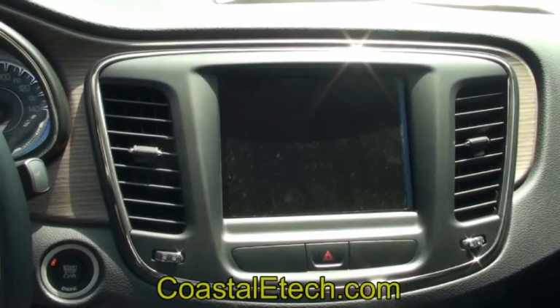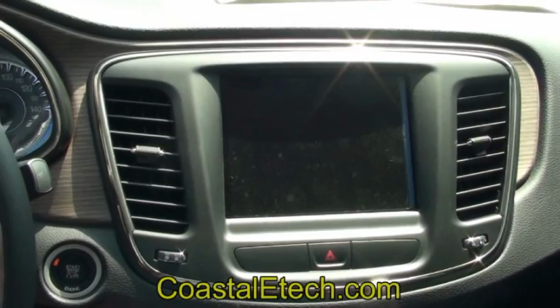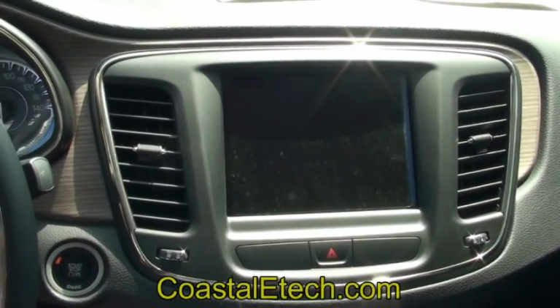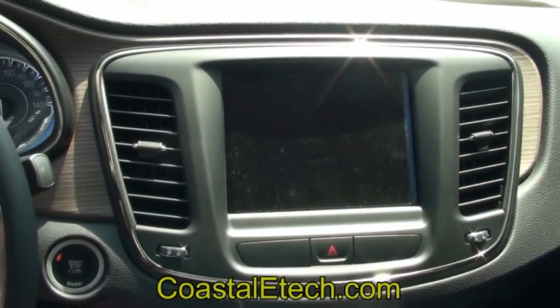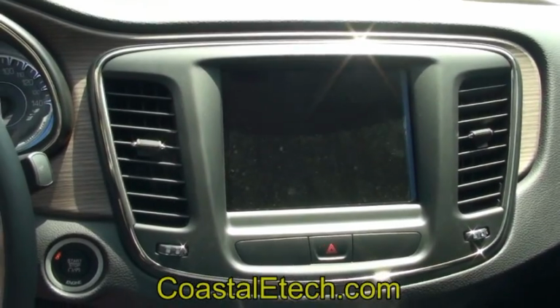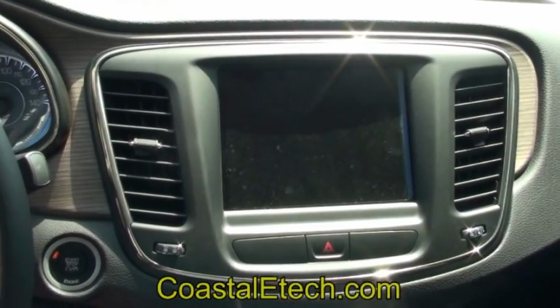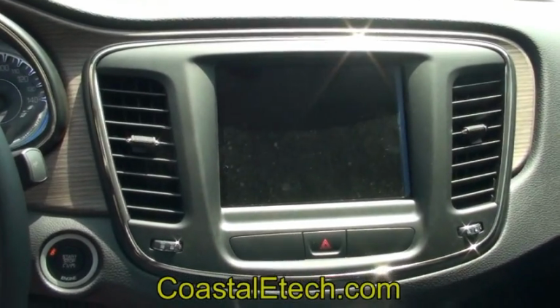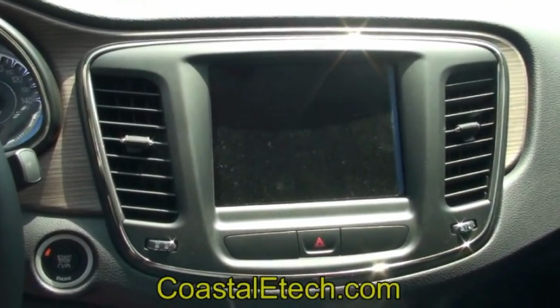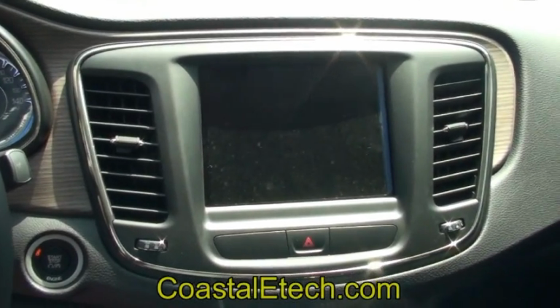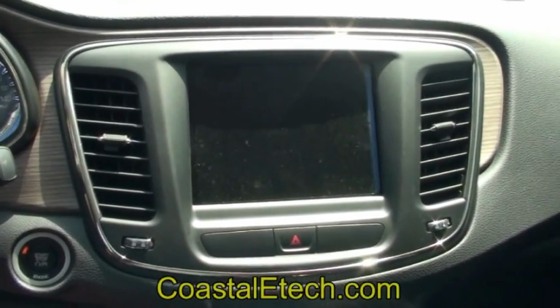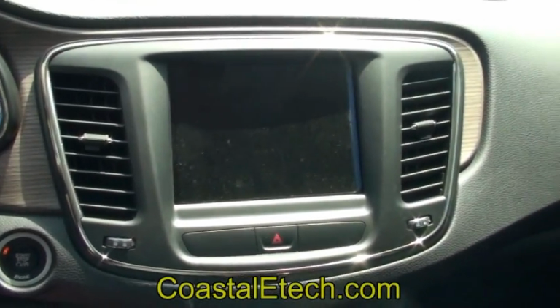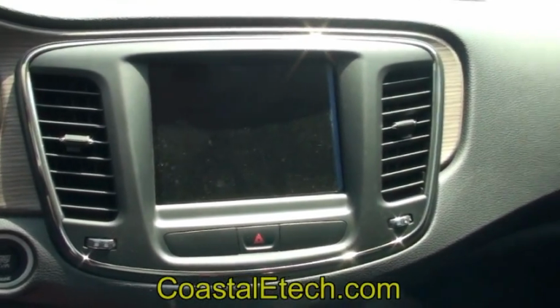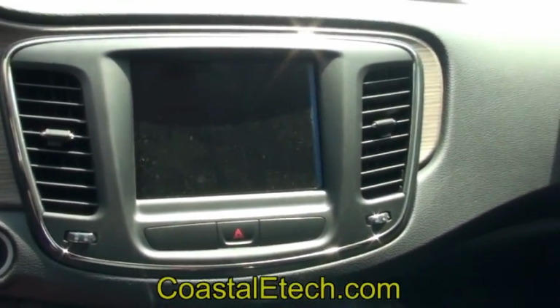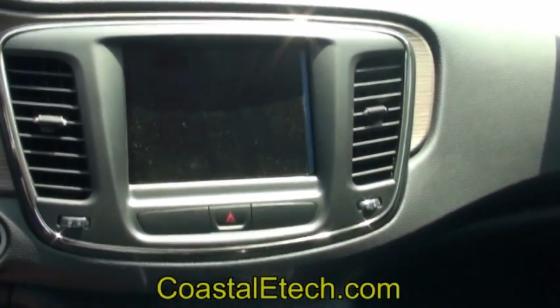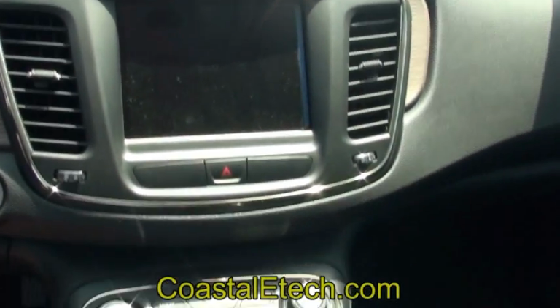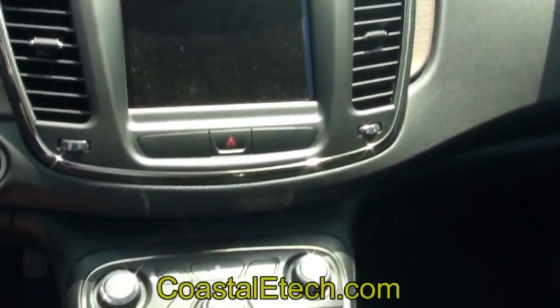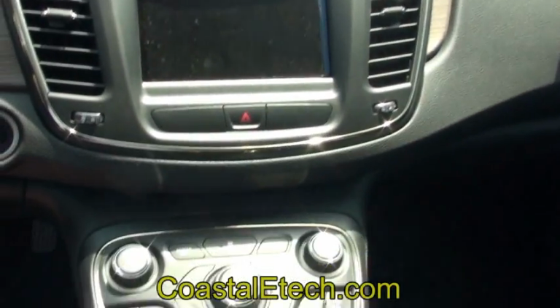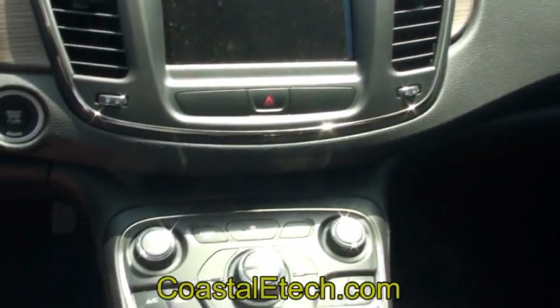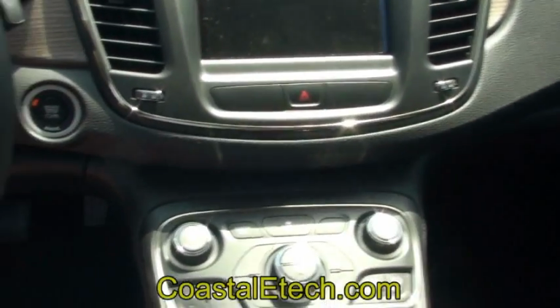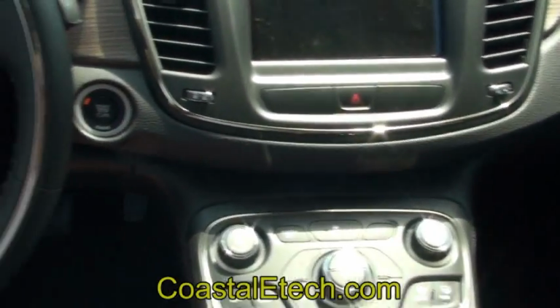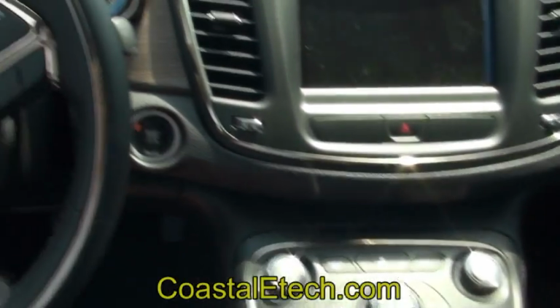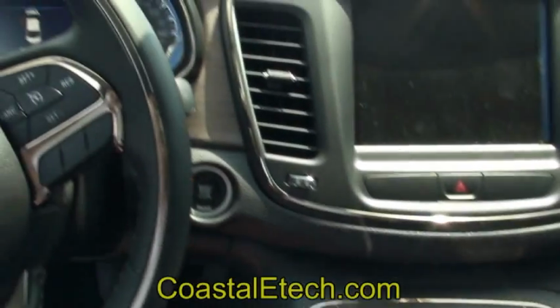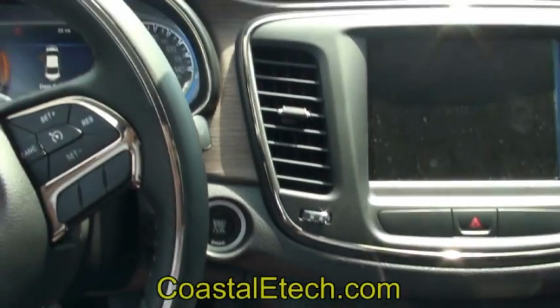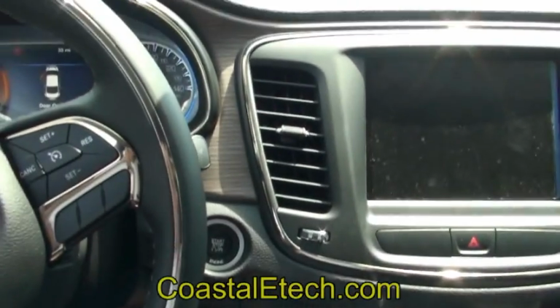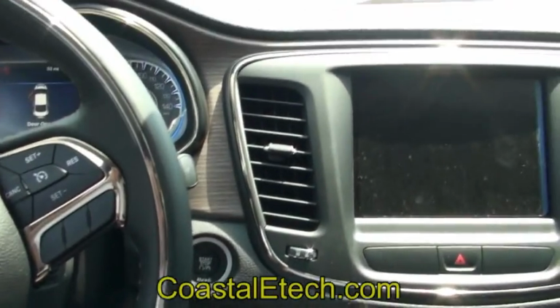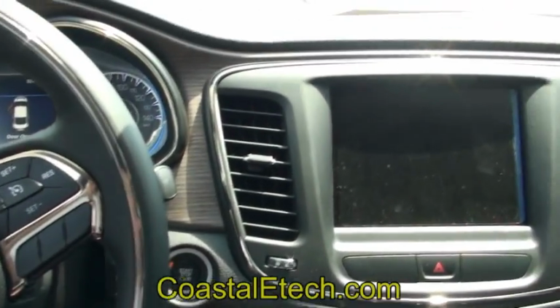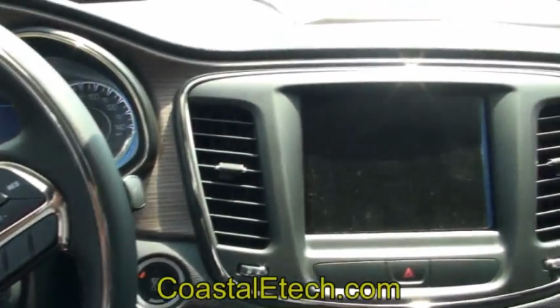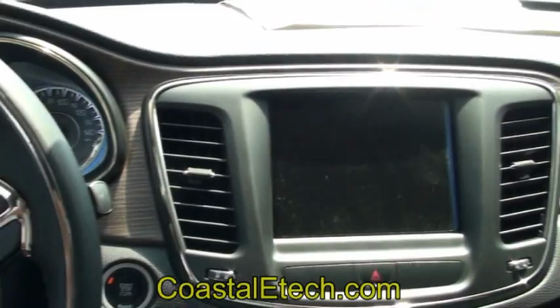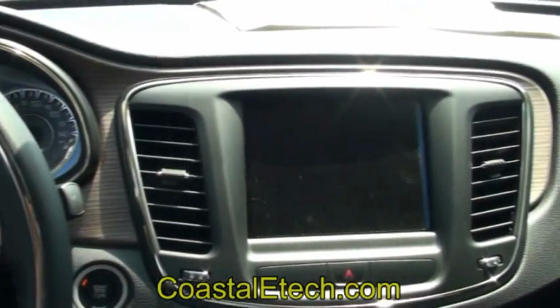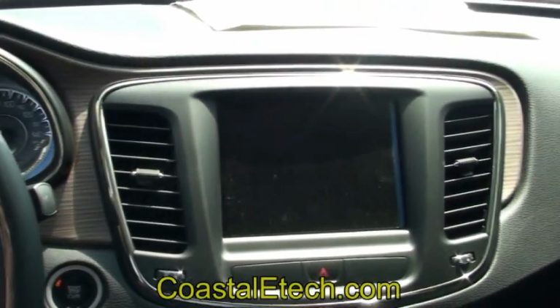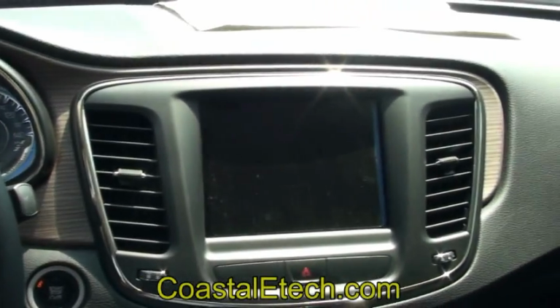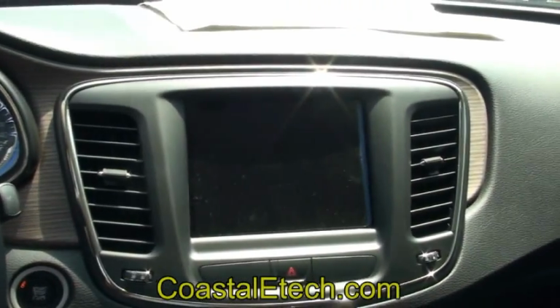This is a demonstration of the installation of the Lockpick Air for the Chrysler 200.